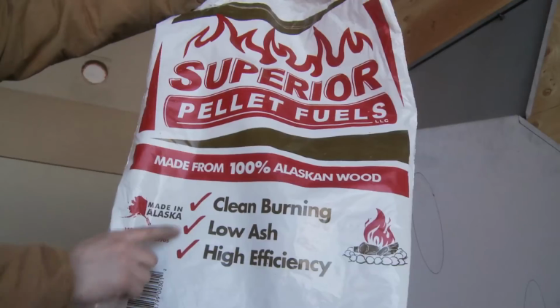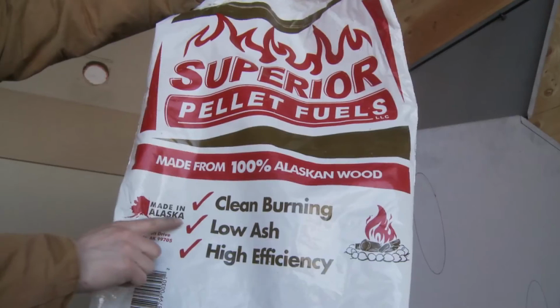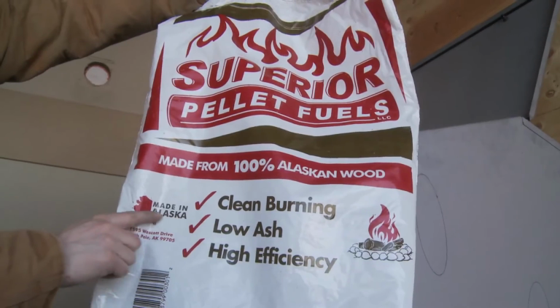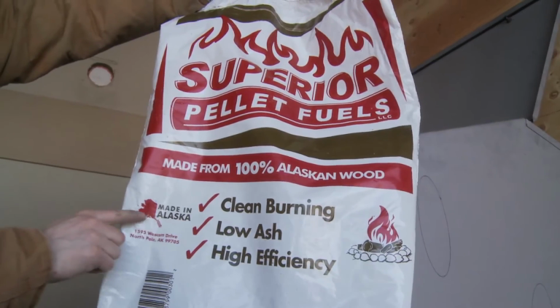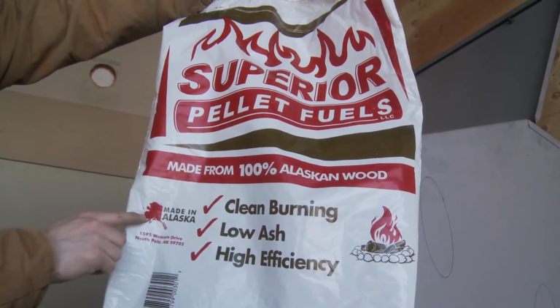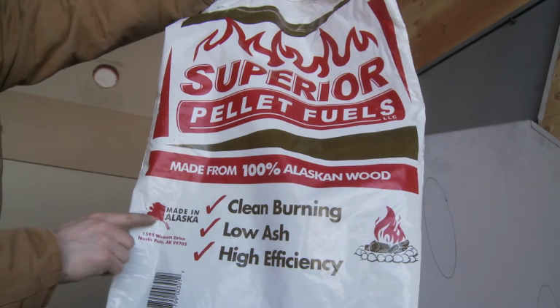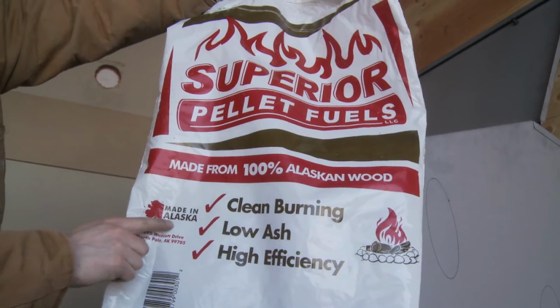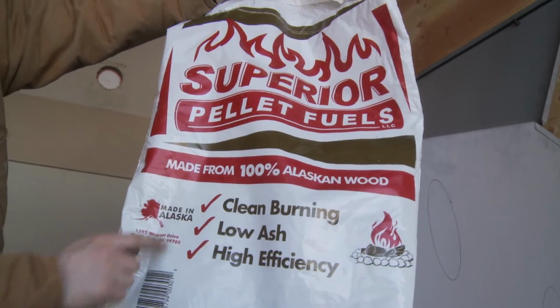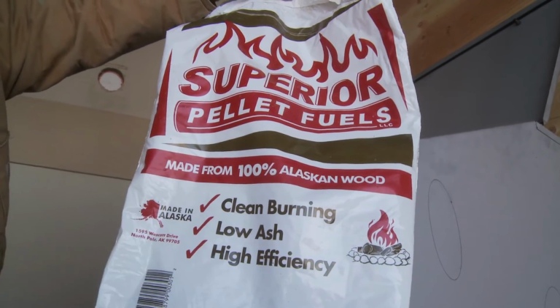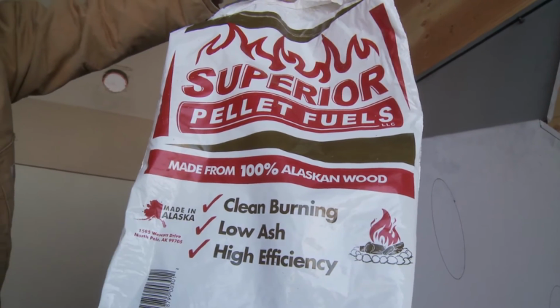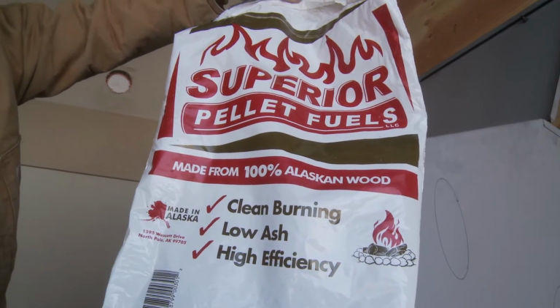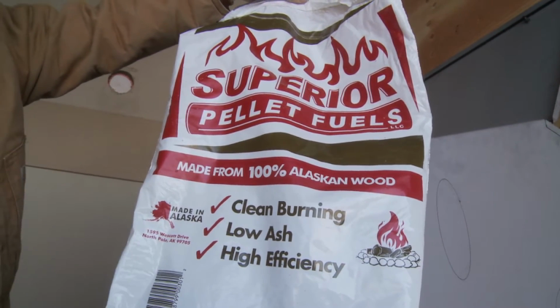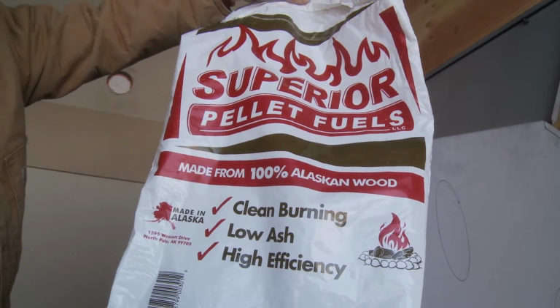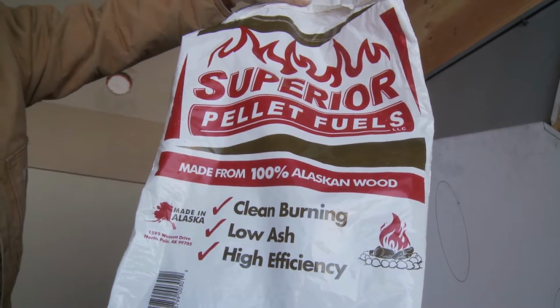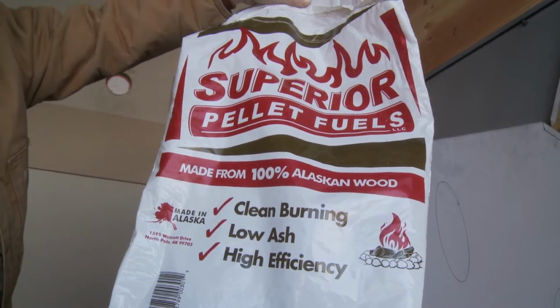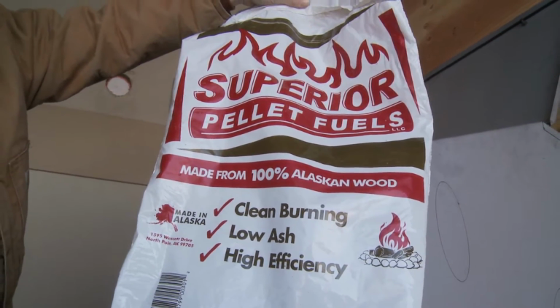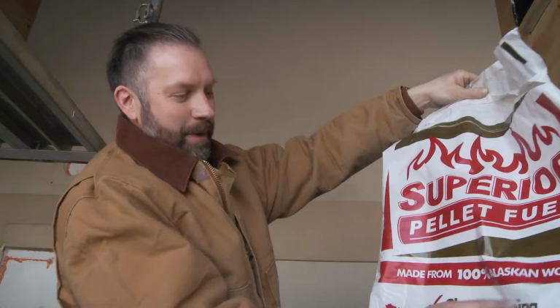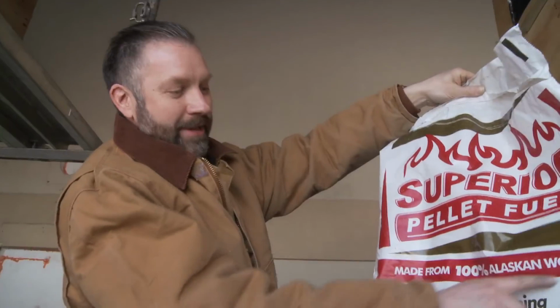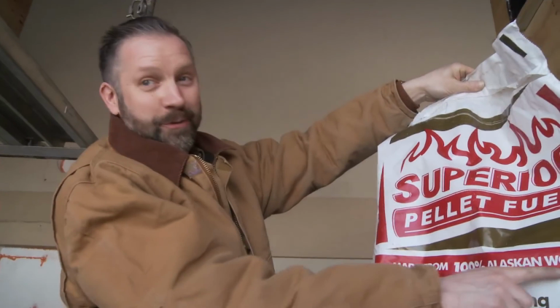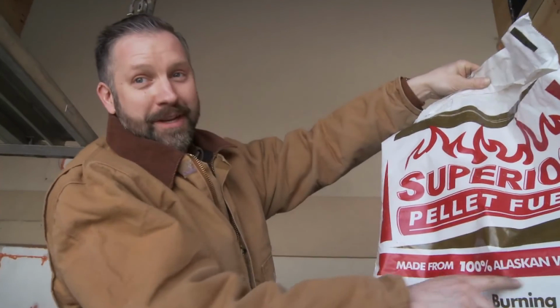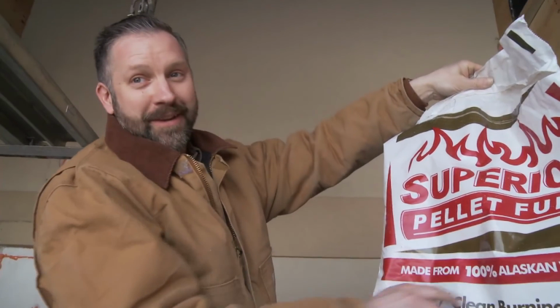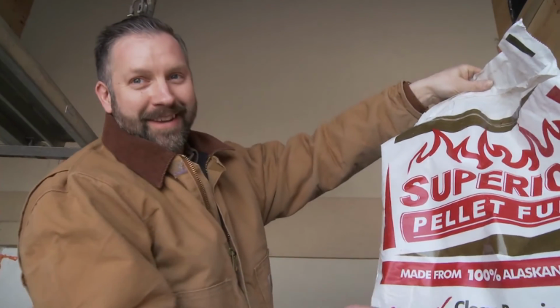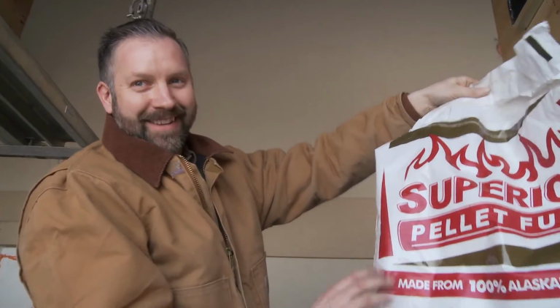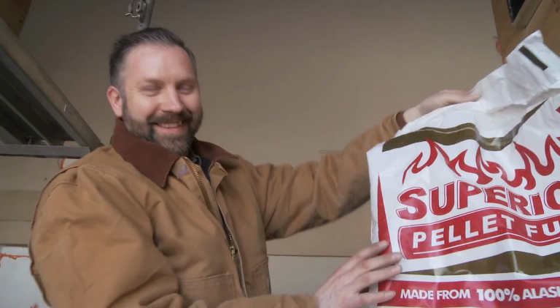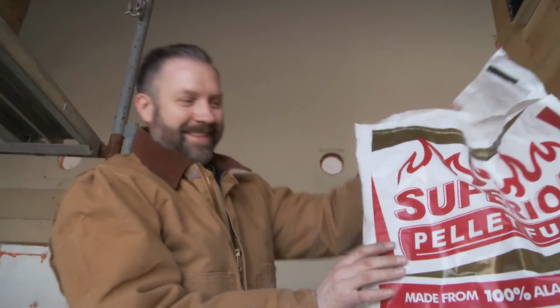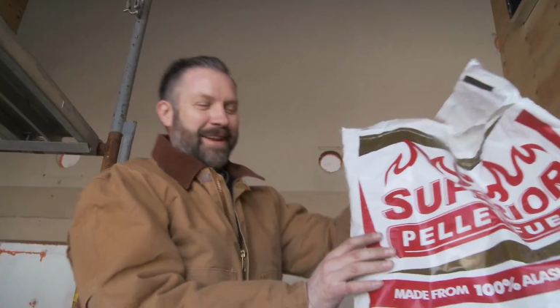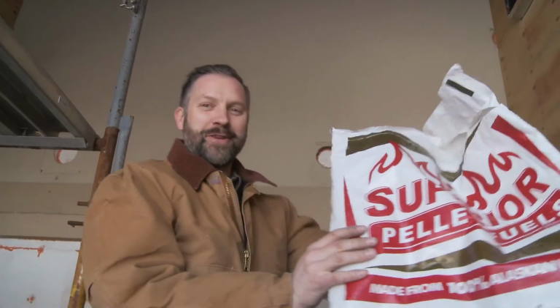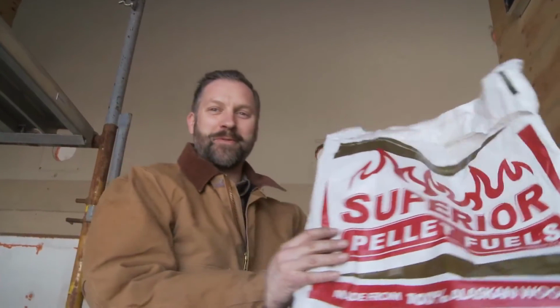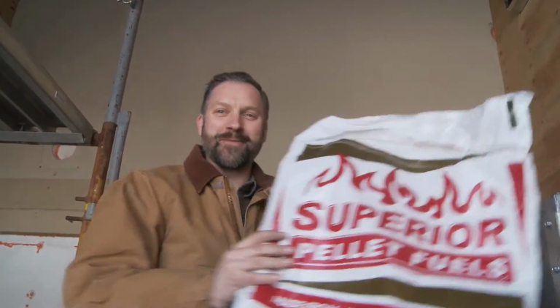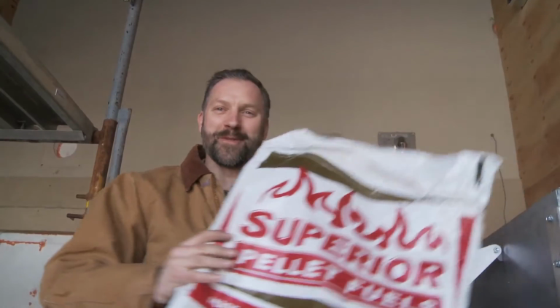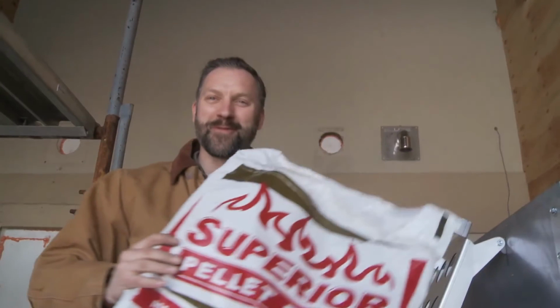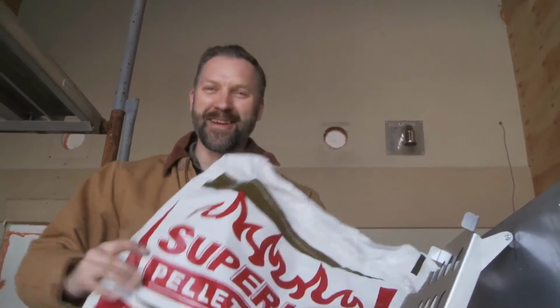Made in Alaska, from Alaskan wood even. They didn't ship the wood up from the lower 48.